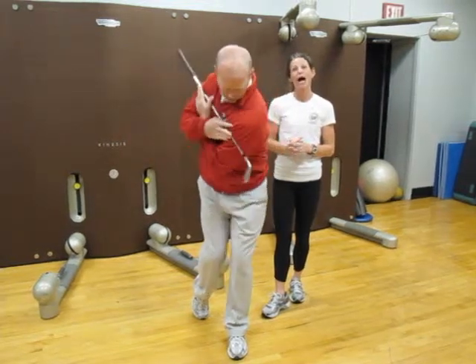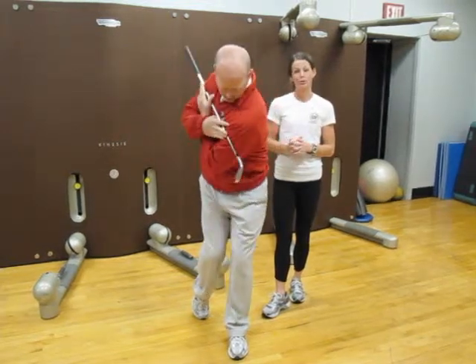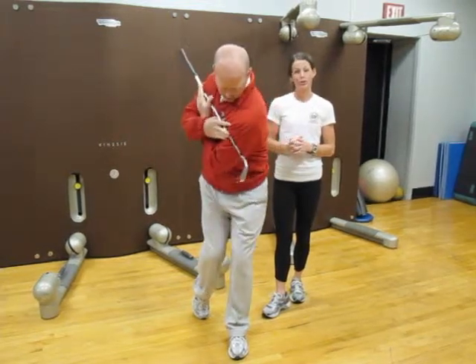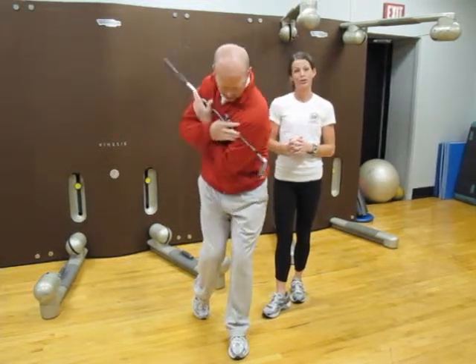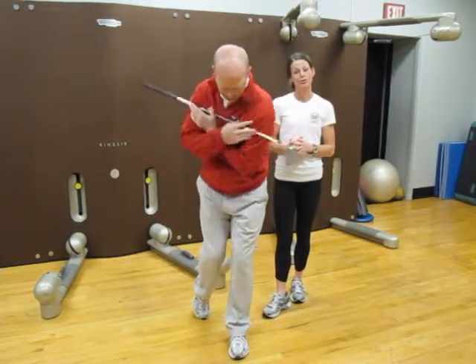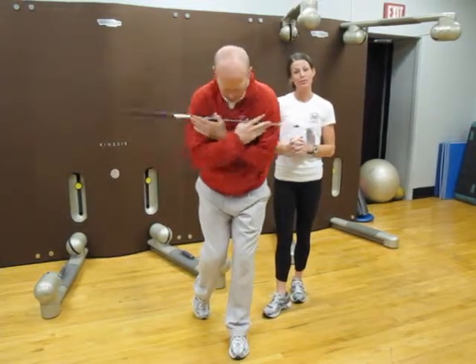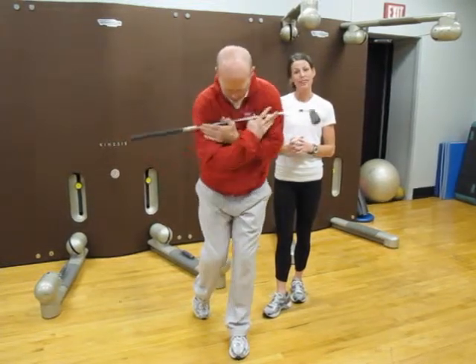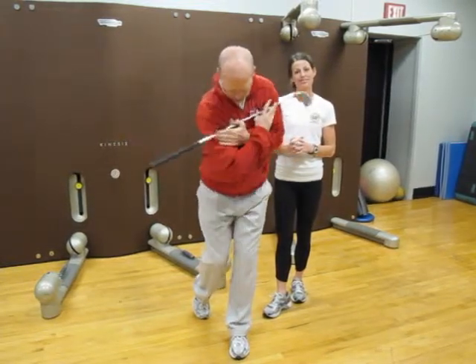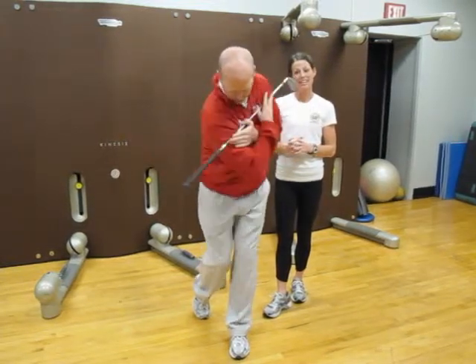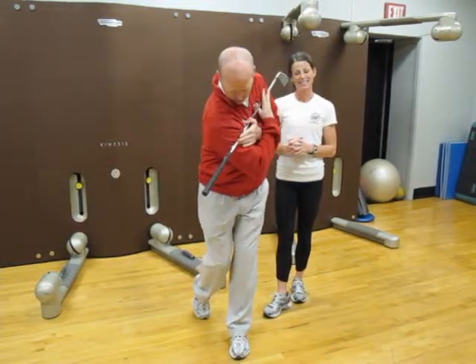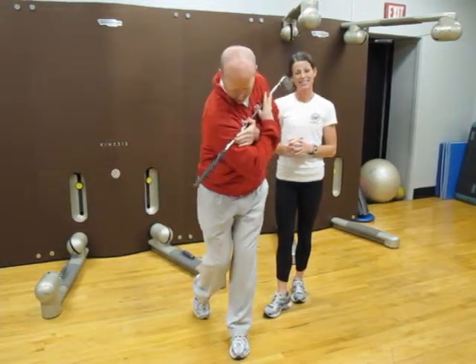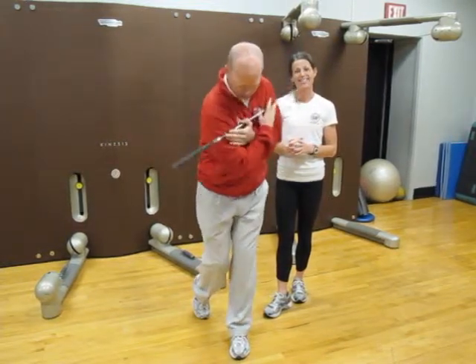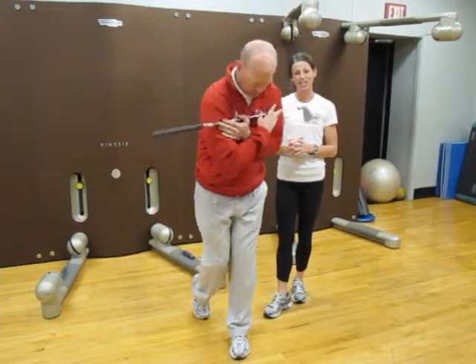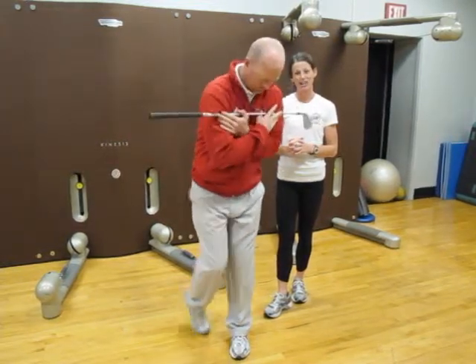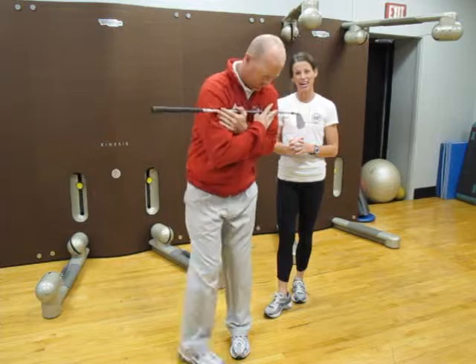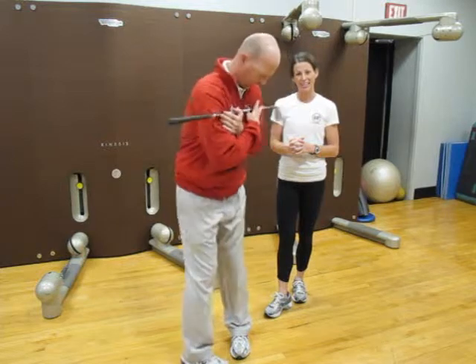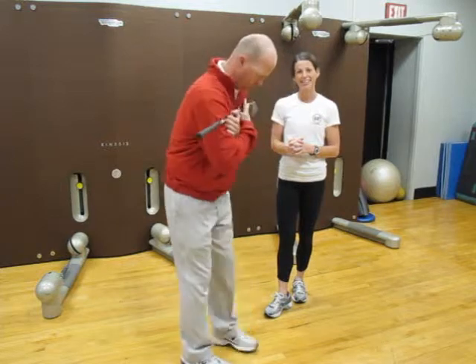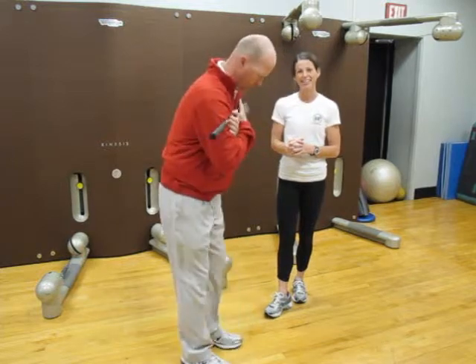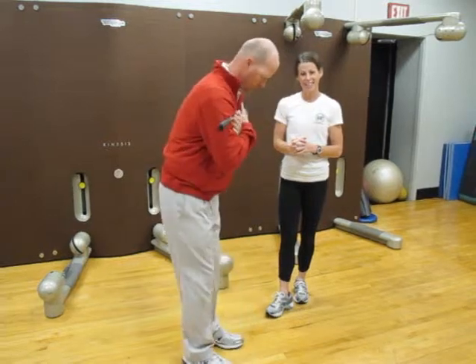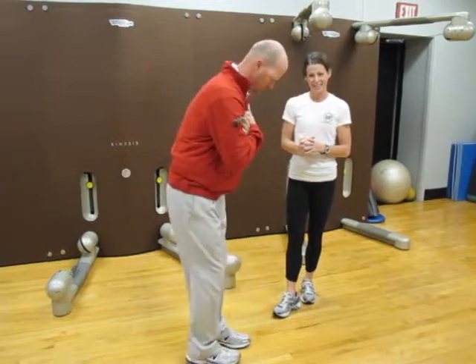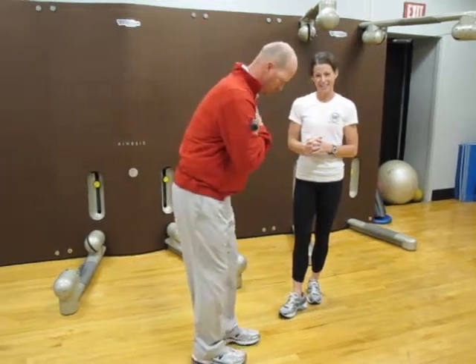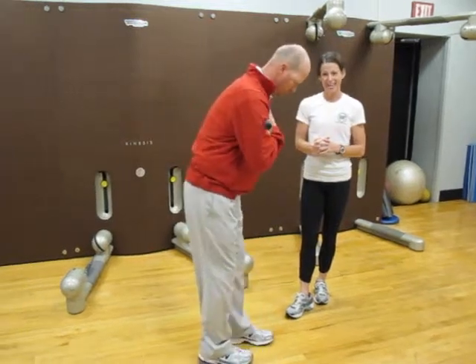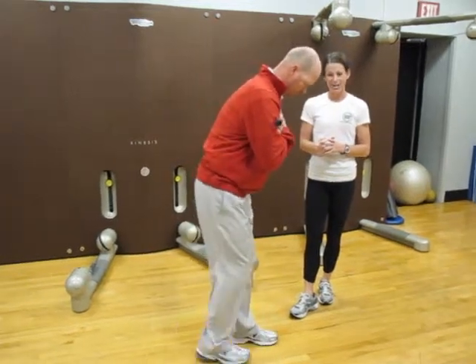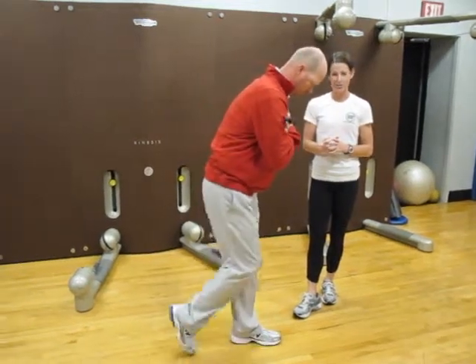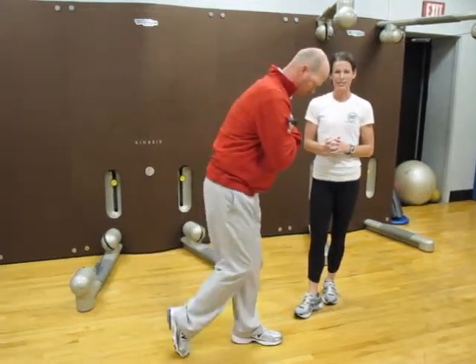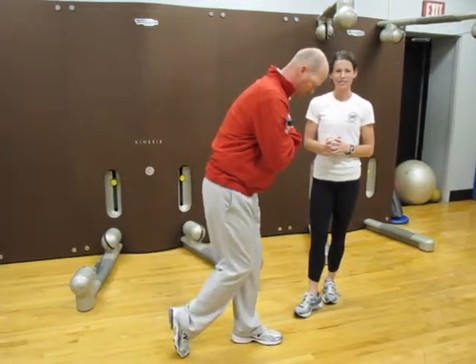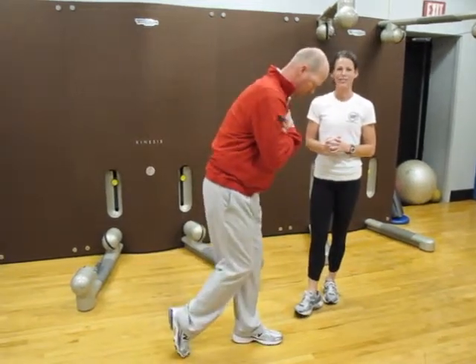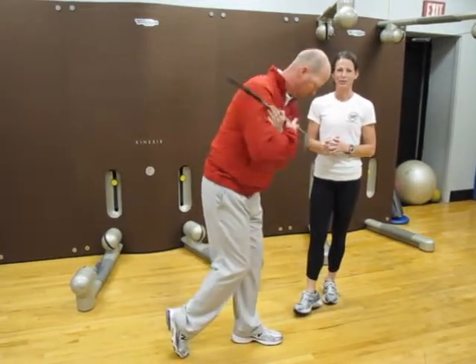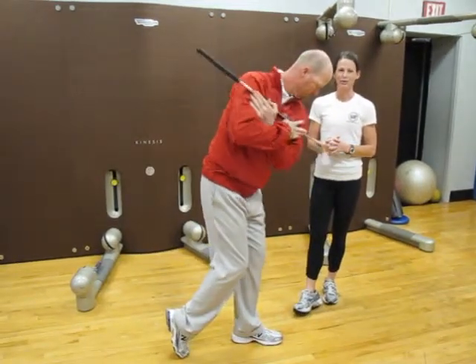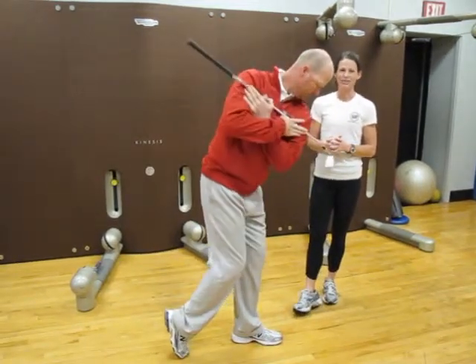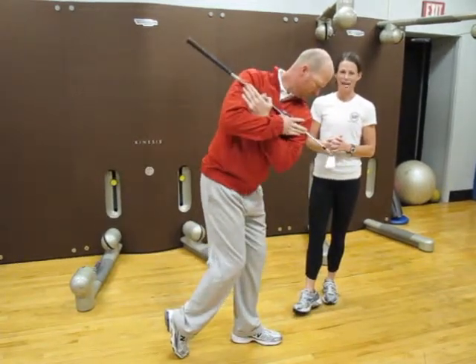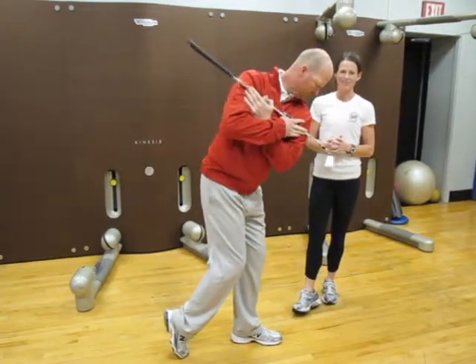I want you to go 25 seconds each leg. Repeat 3 or 4 times.